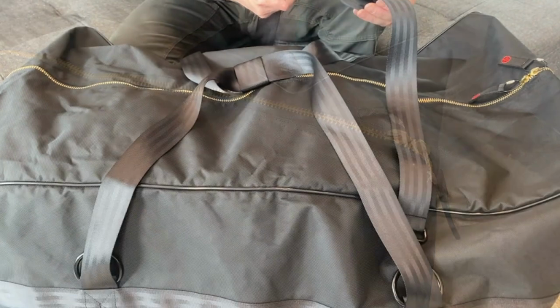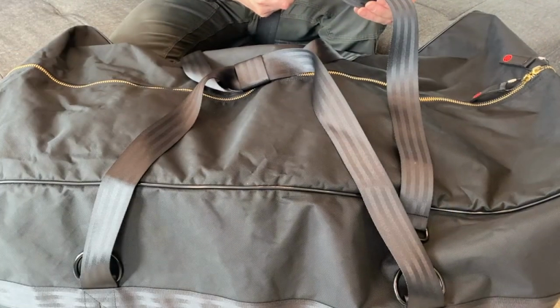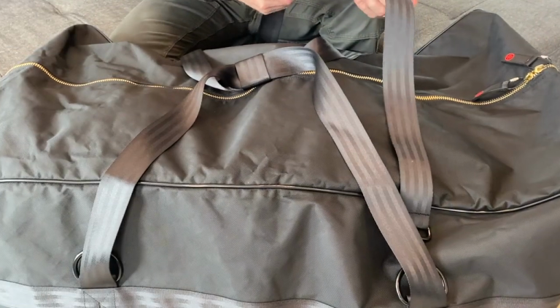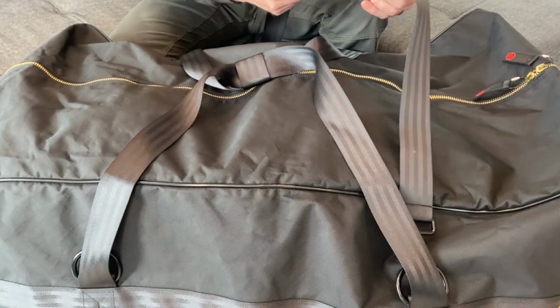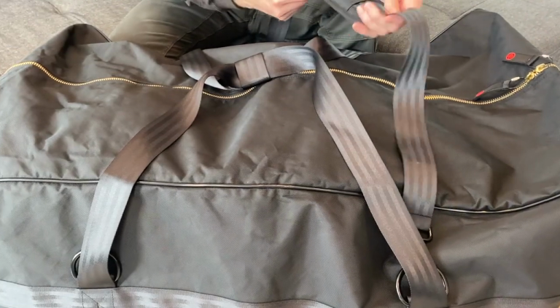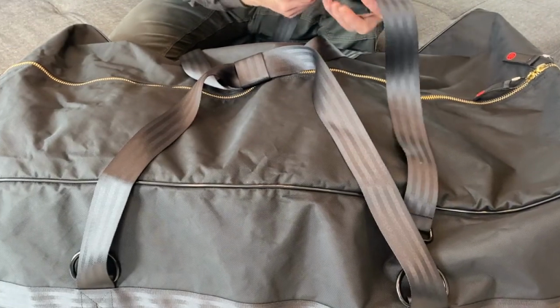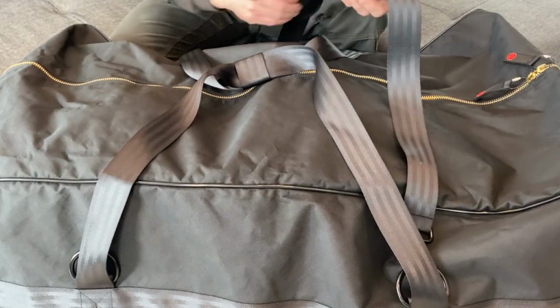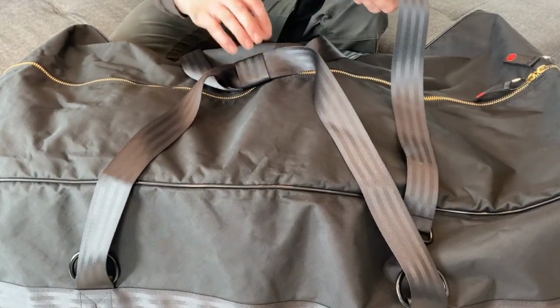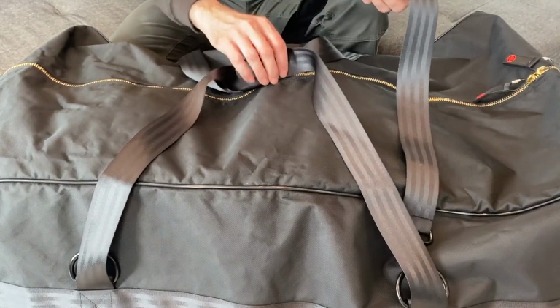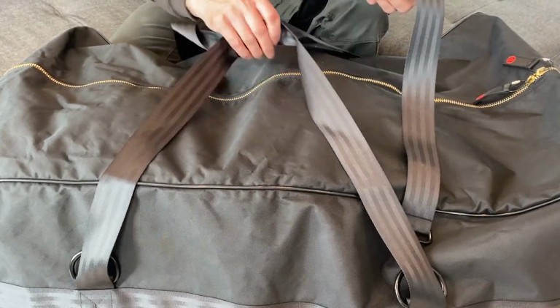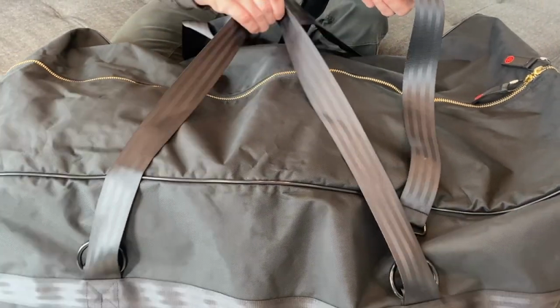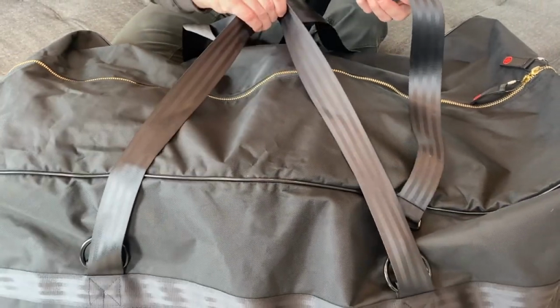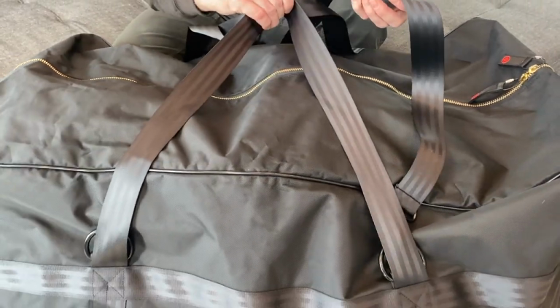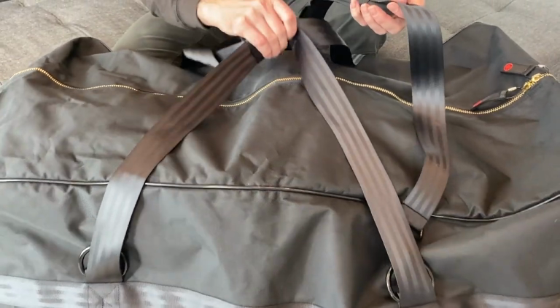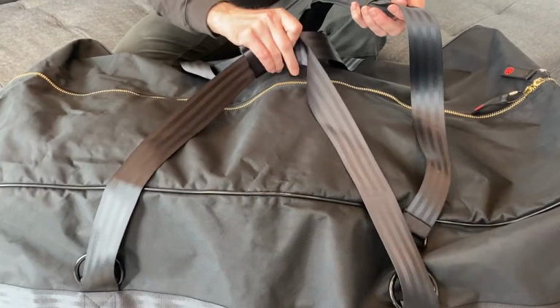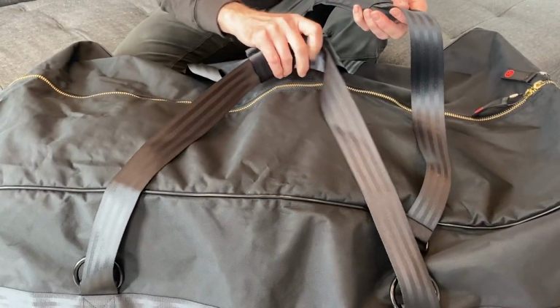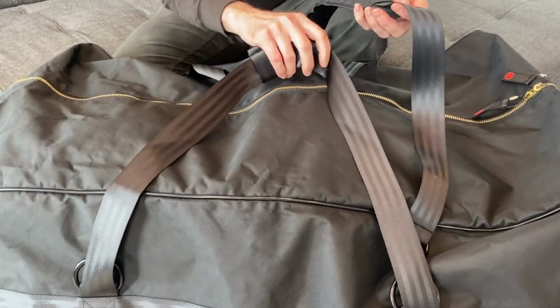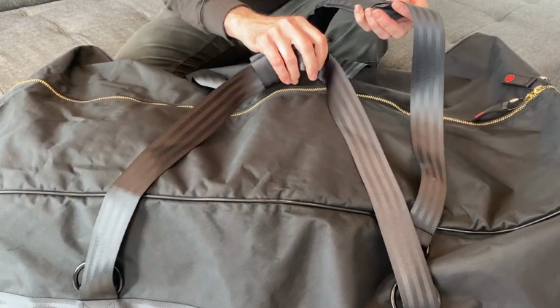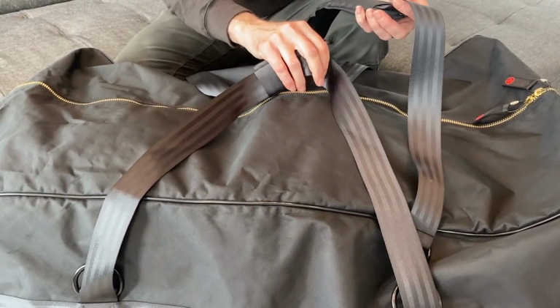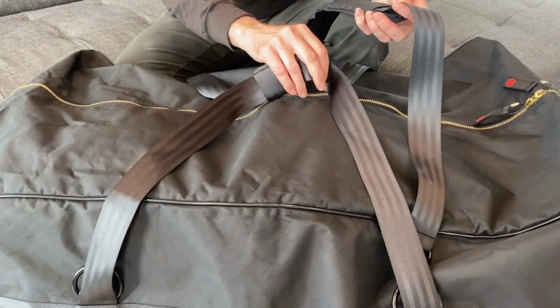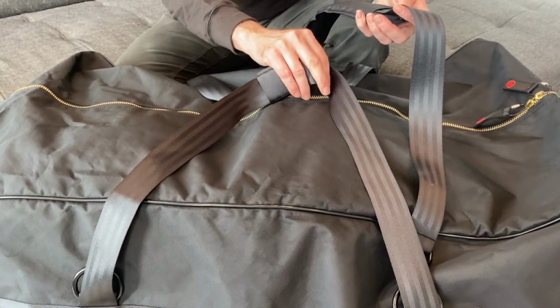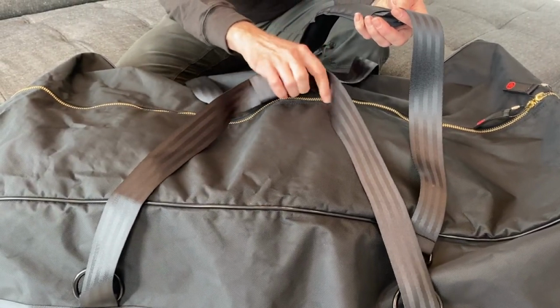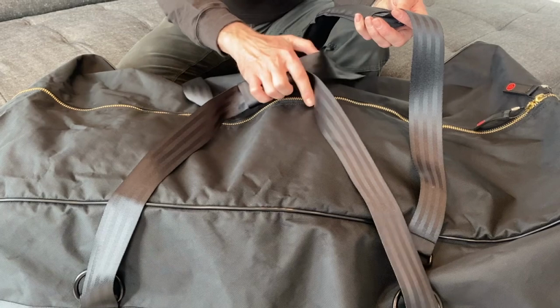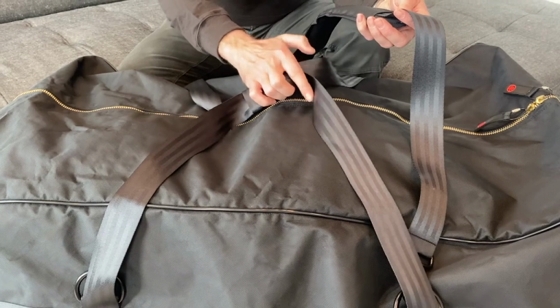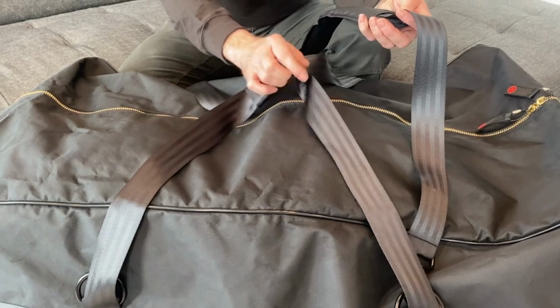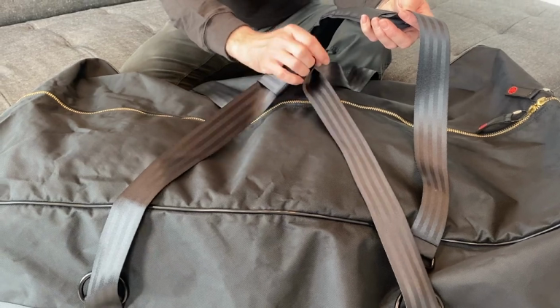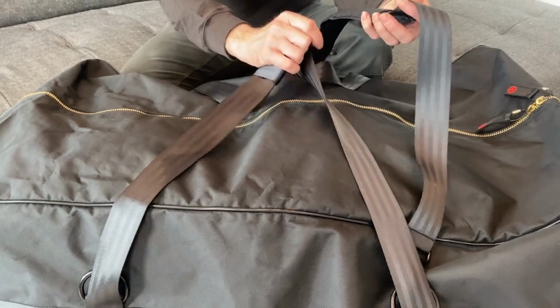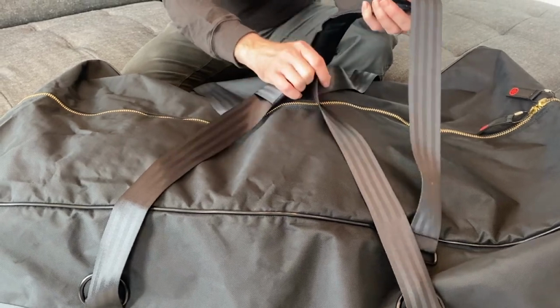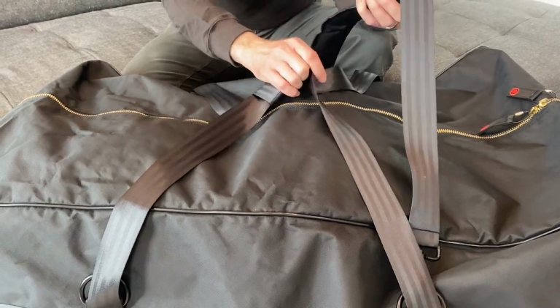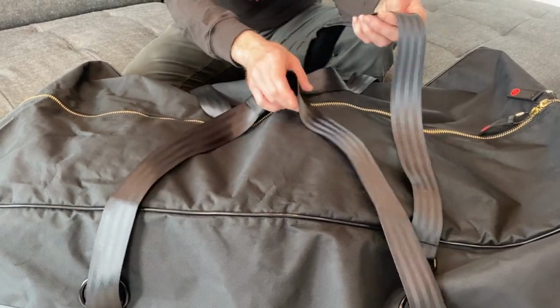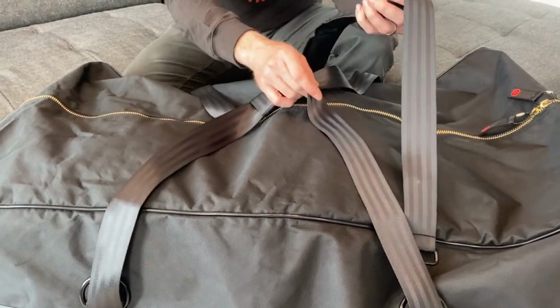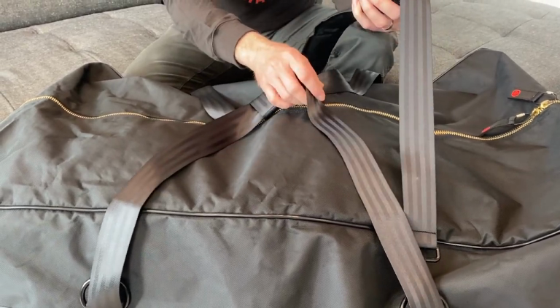Both the shoulder strap and the handles are made of automotive grade seat belt webbing. It's super strong and also very comfortable.